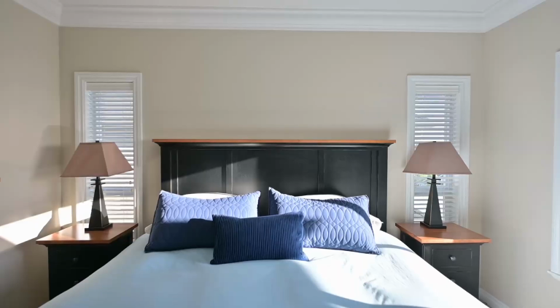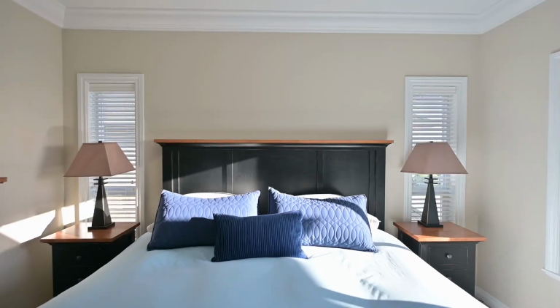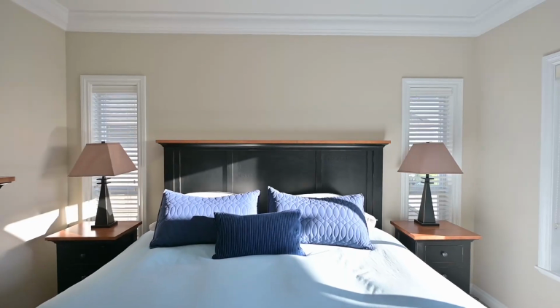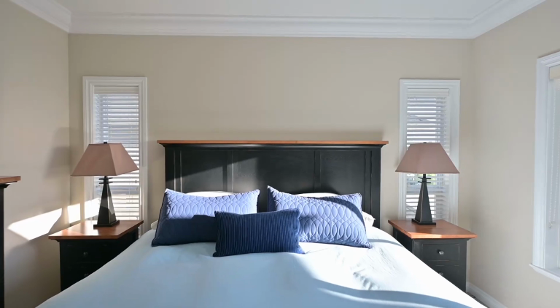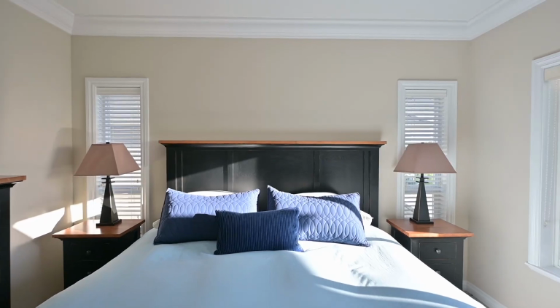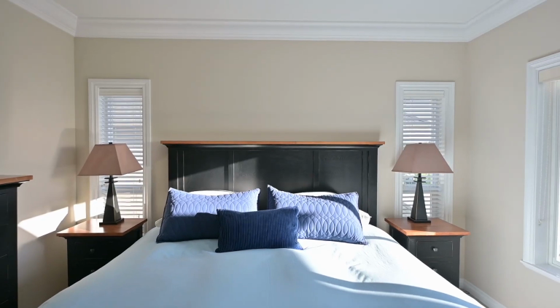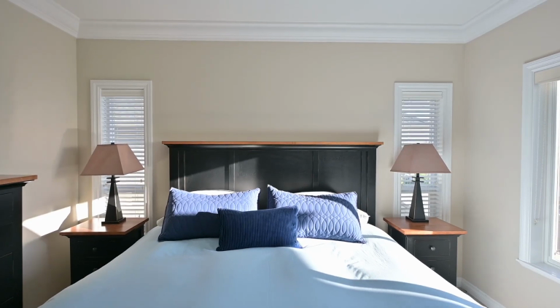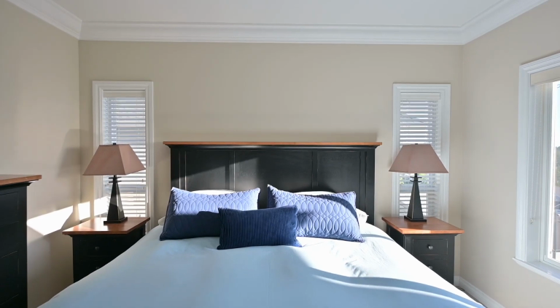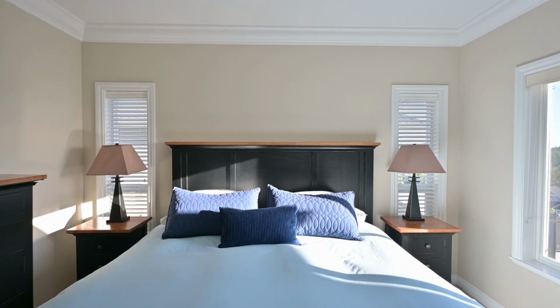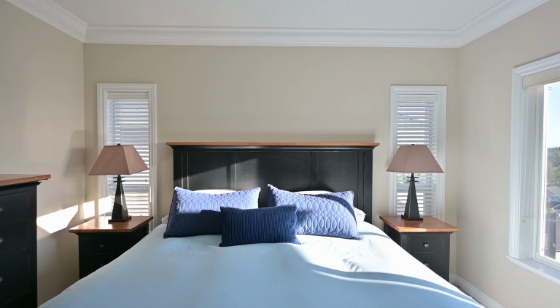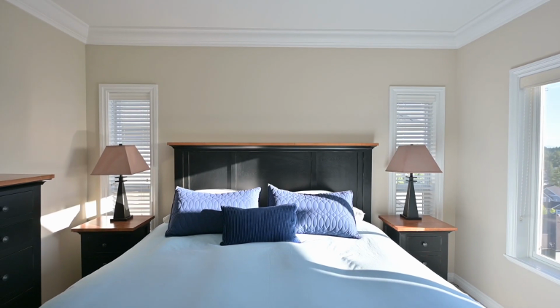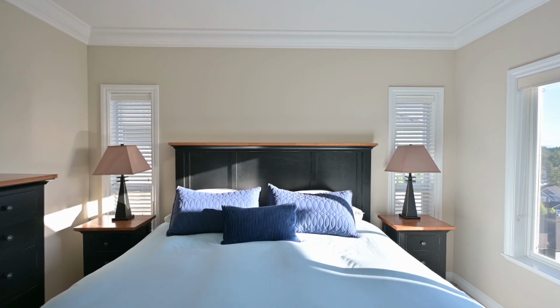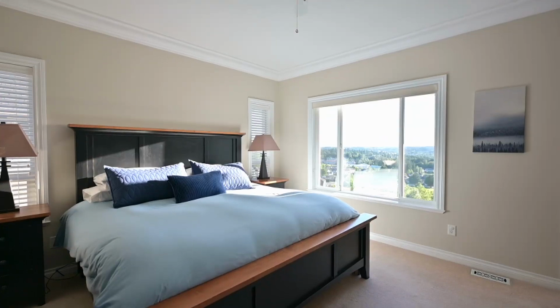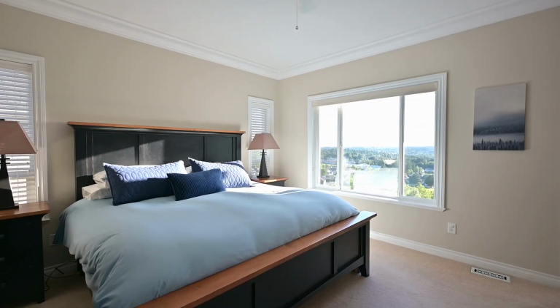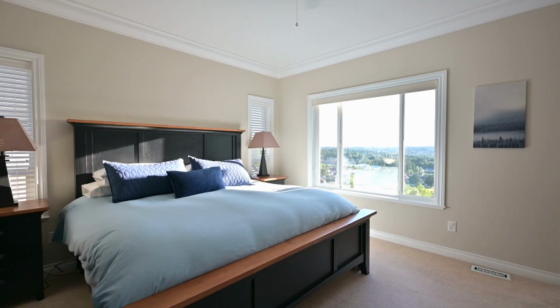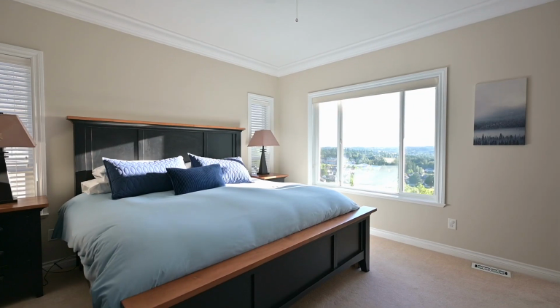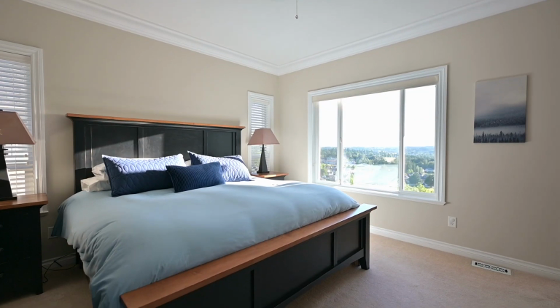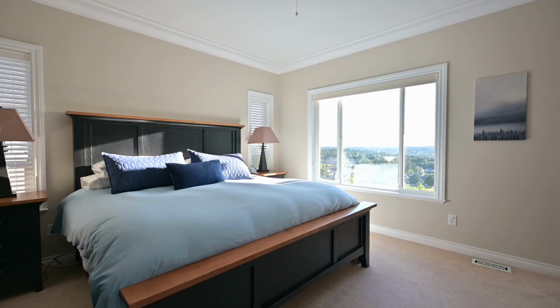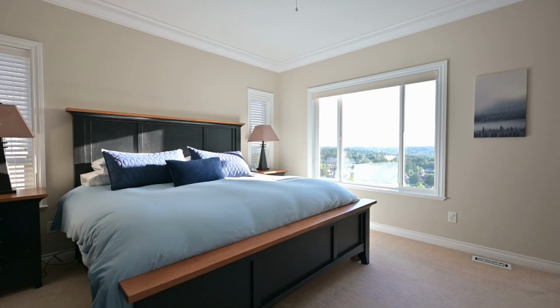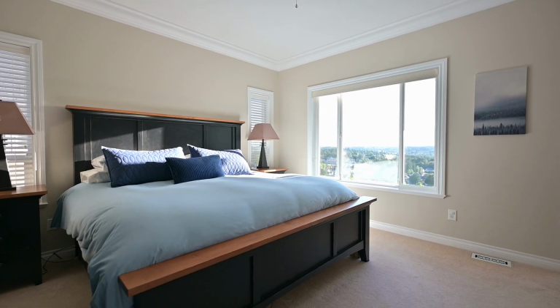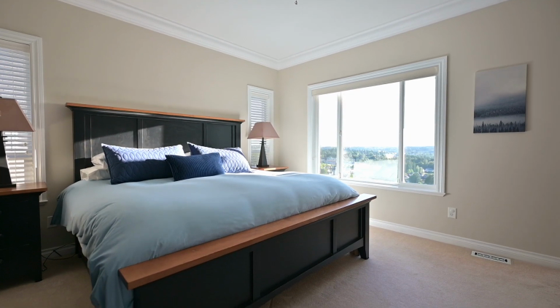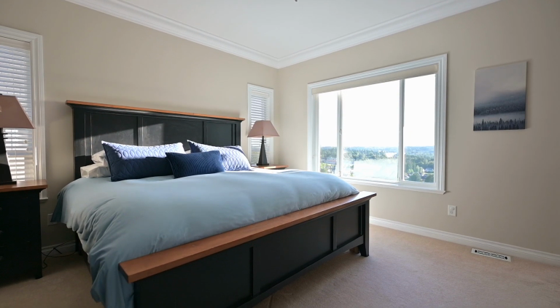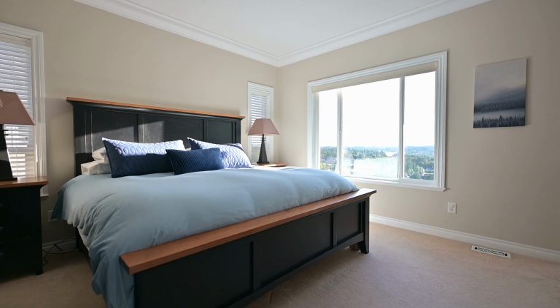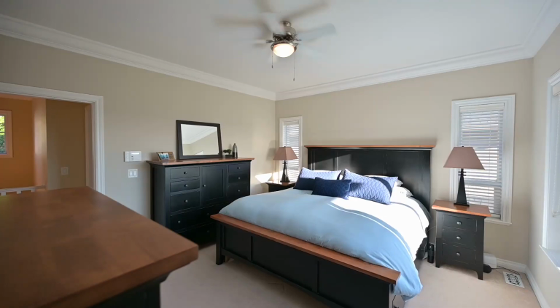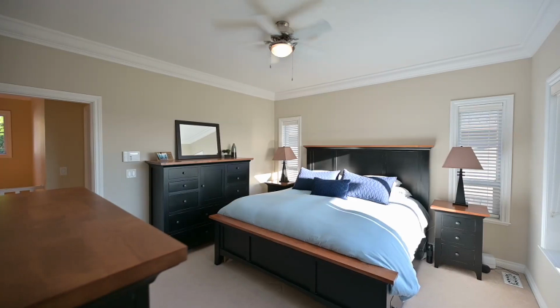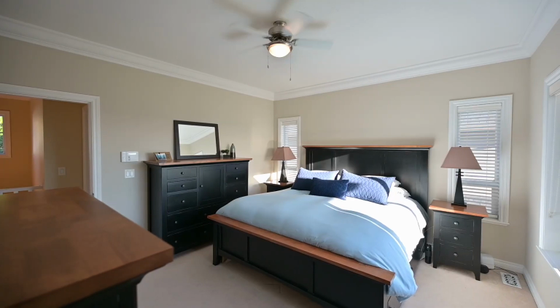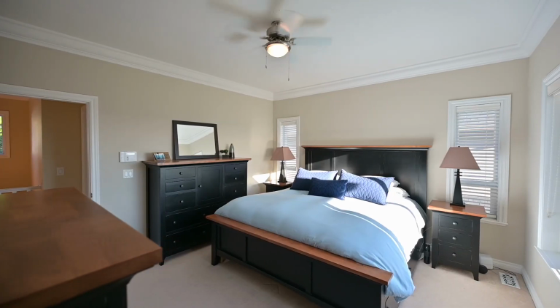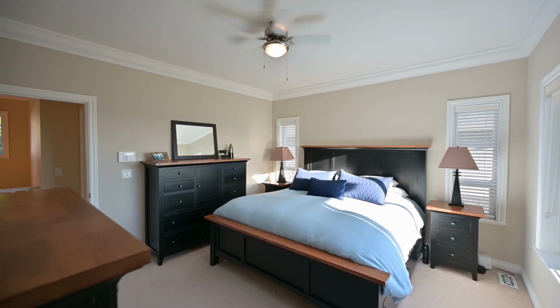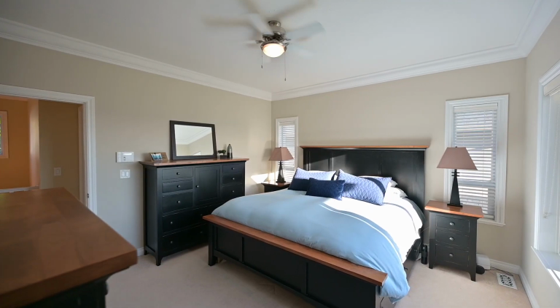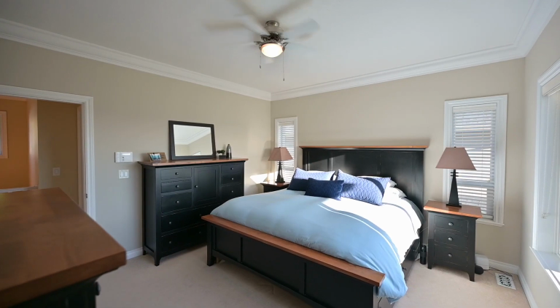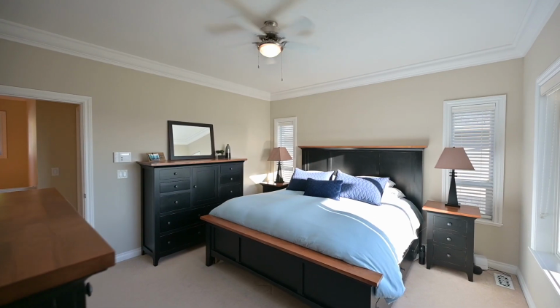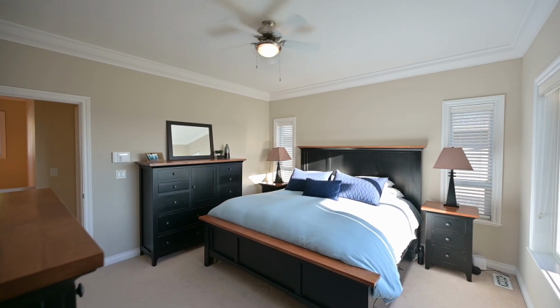It has five bedrooms upstairs and a stunning one-bedroom suite with a full kitchen.